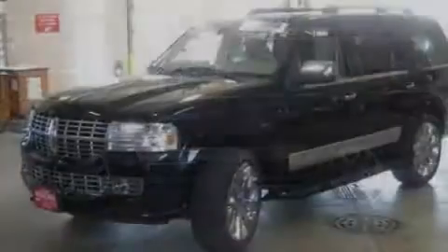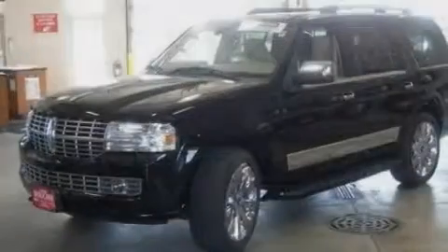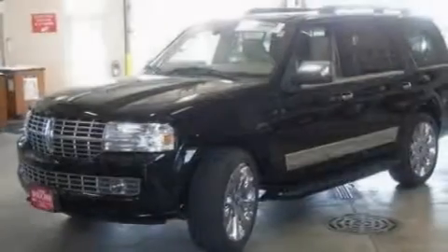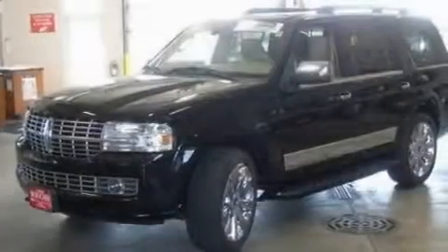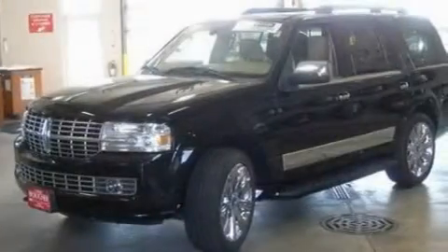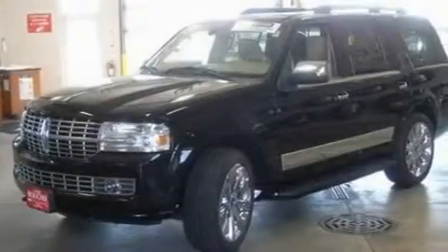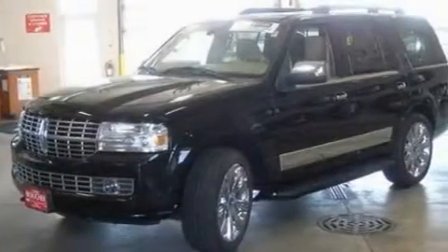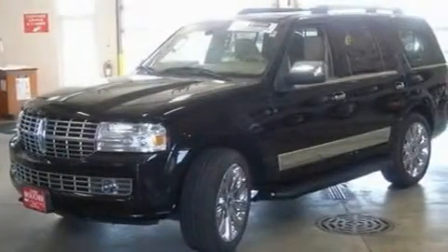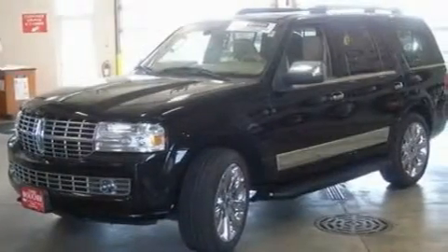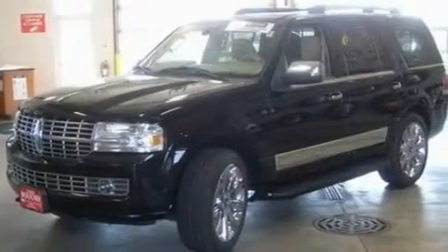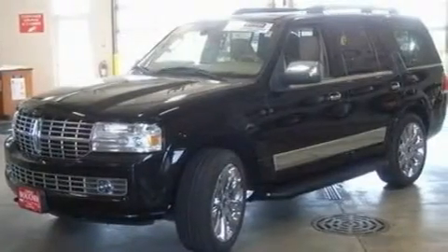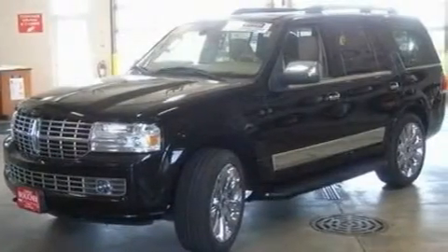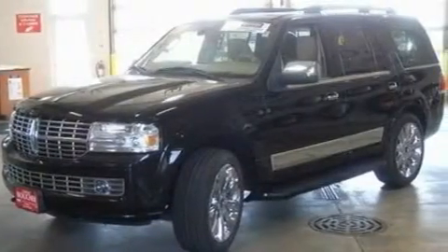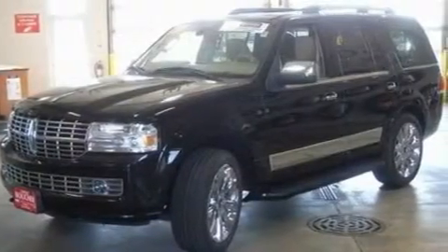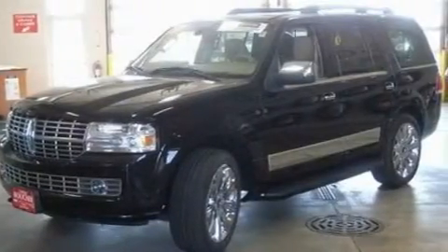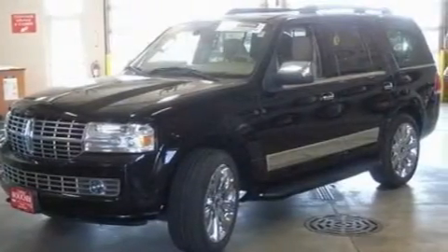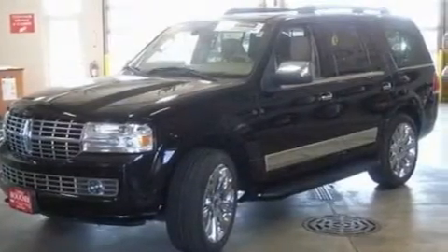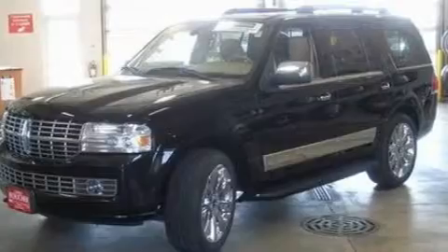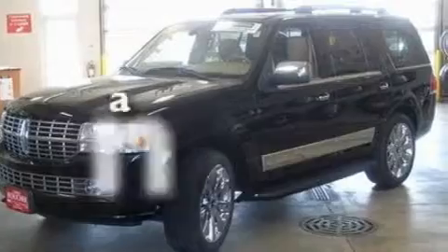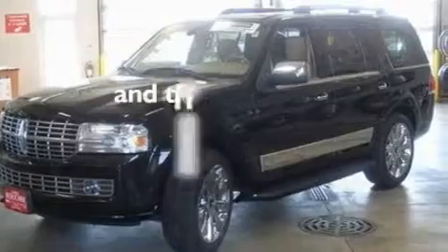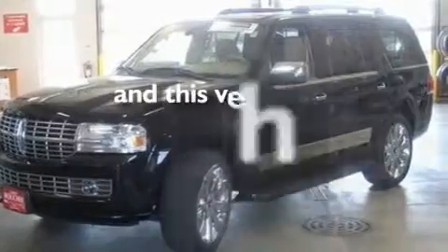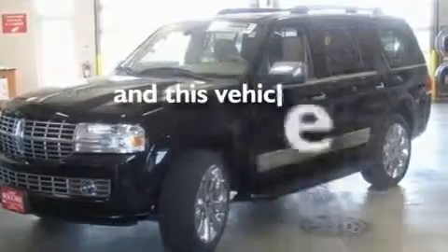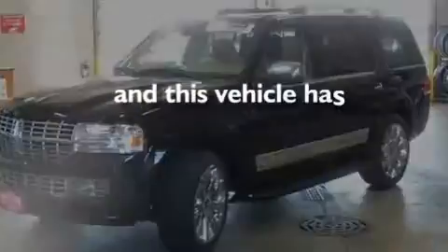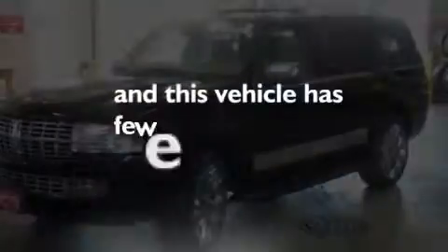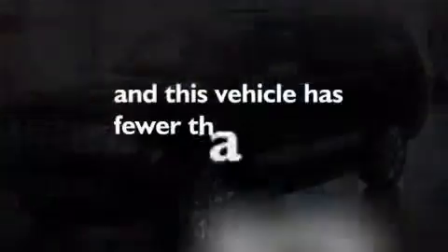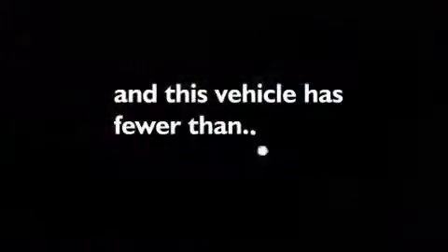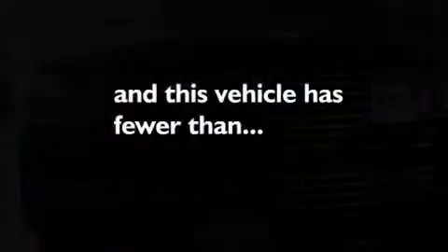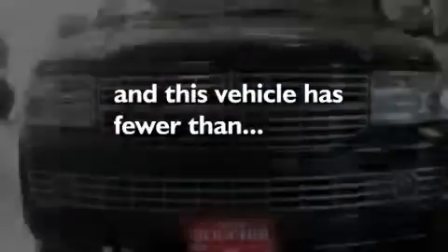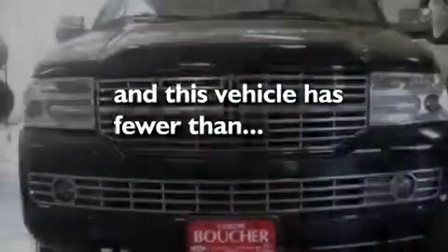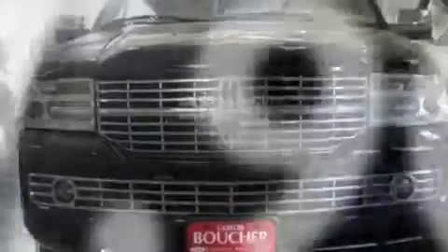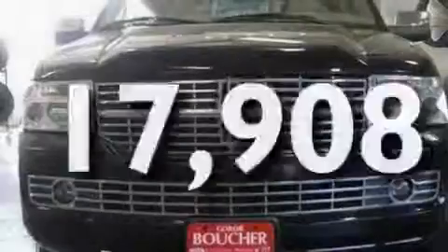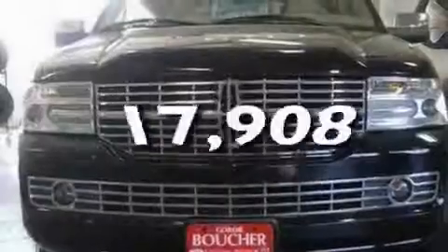Additional features include a low-tire pressure indicator, a cool passenger seat, and this vehicle has fewer than 18,000 miles on the odometer.